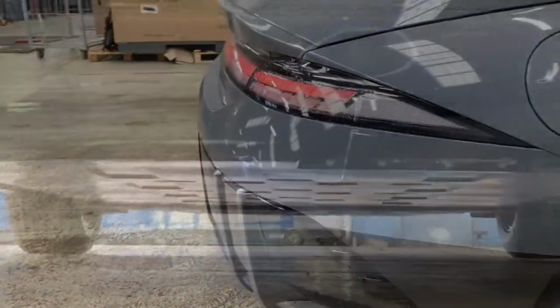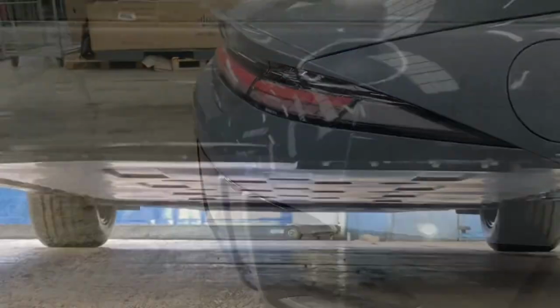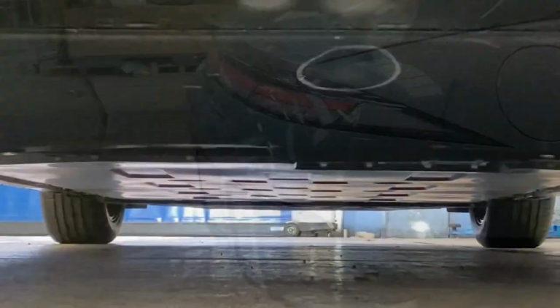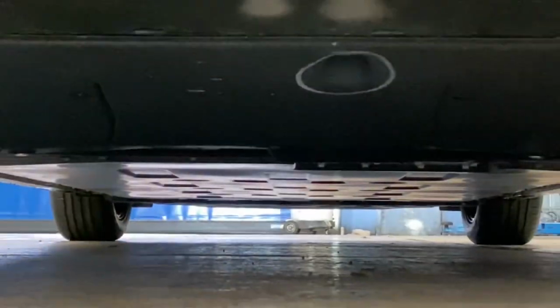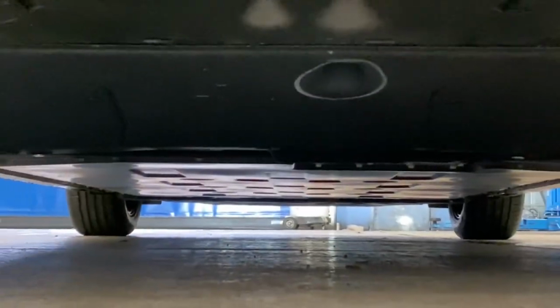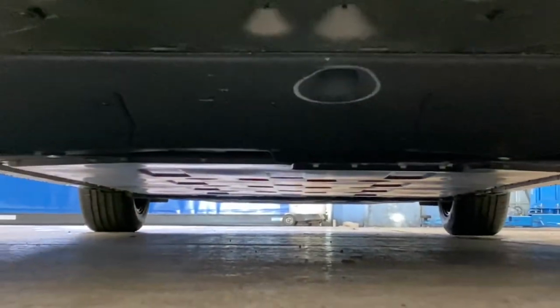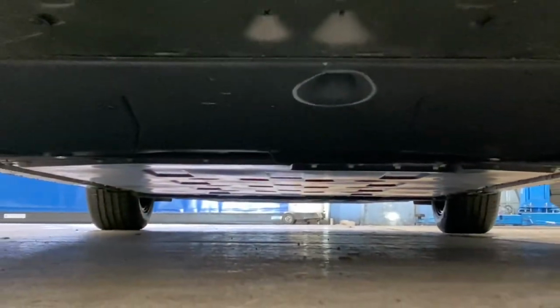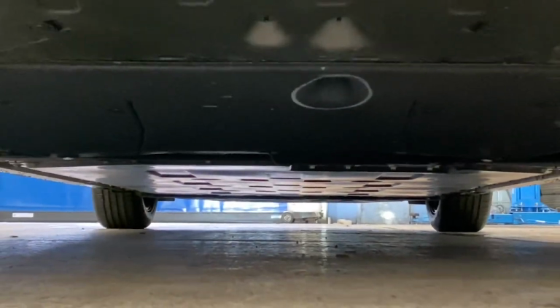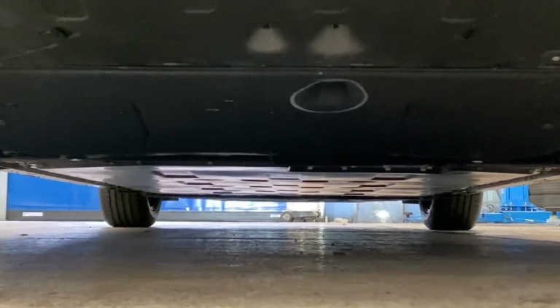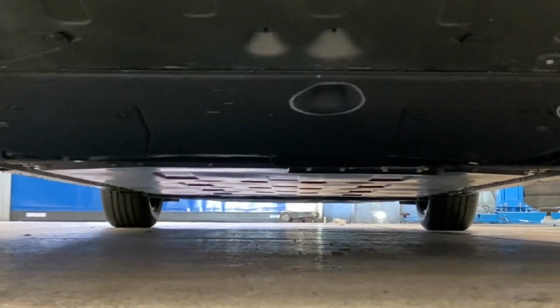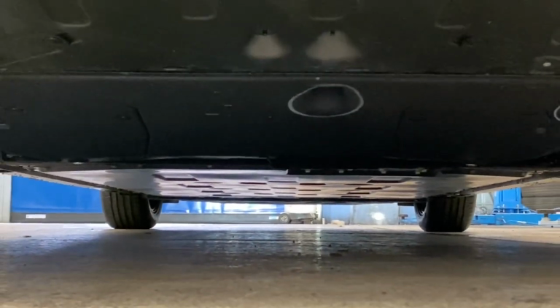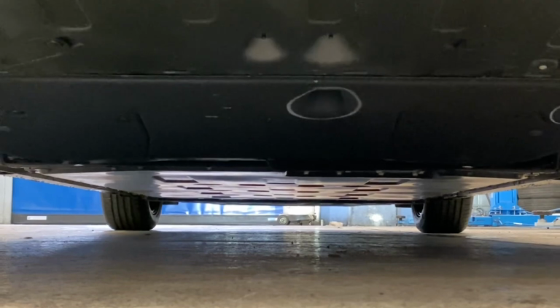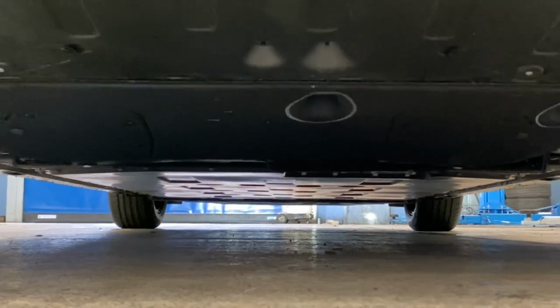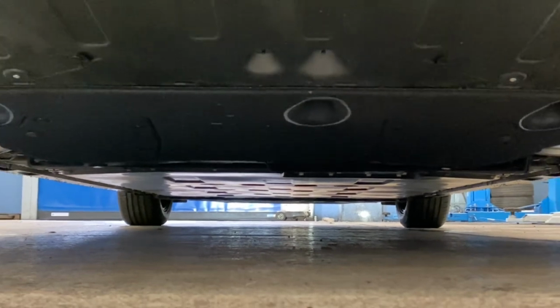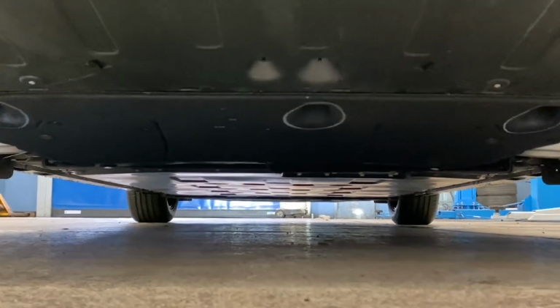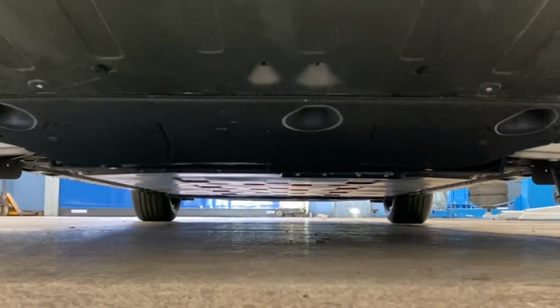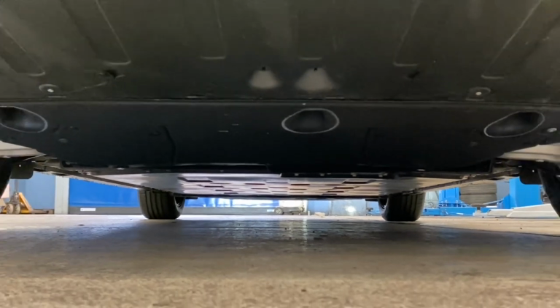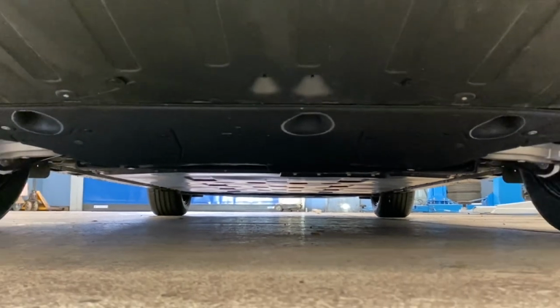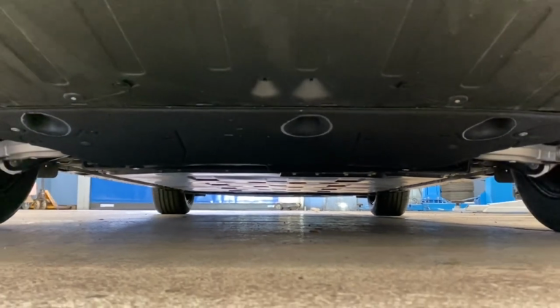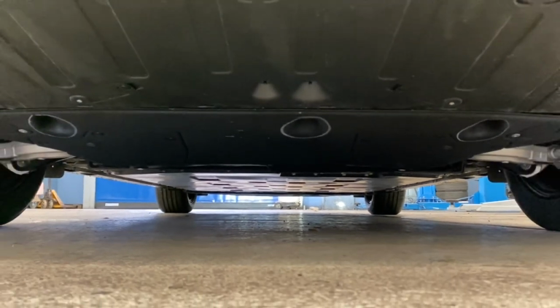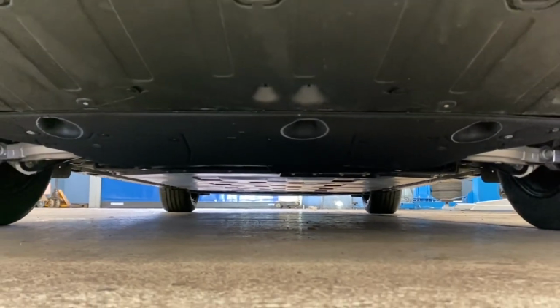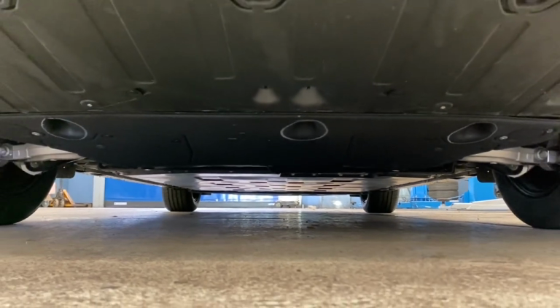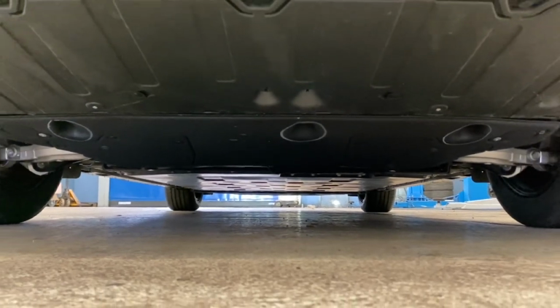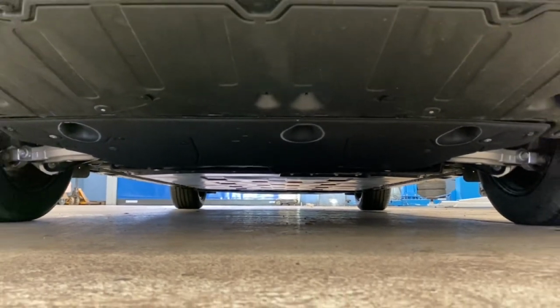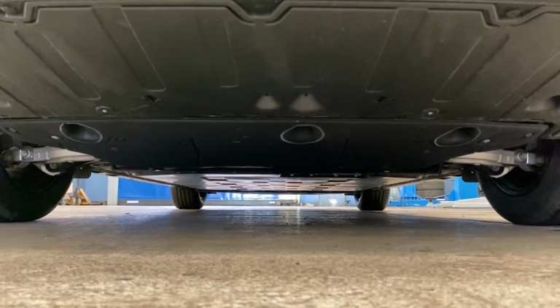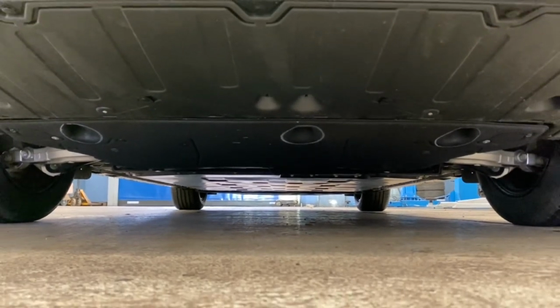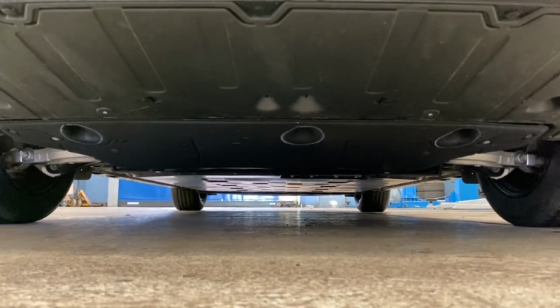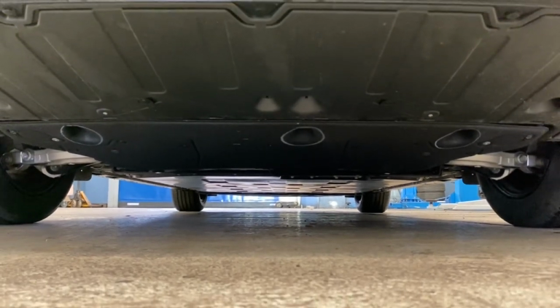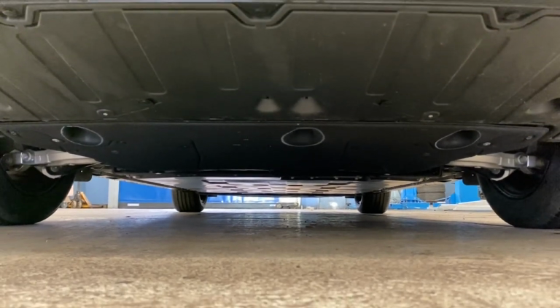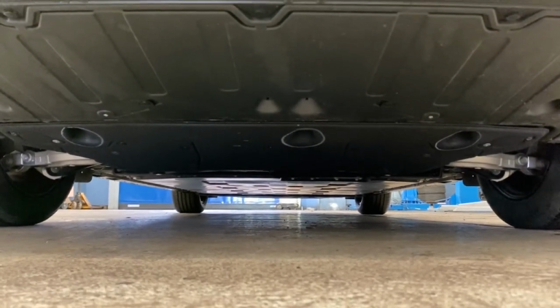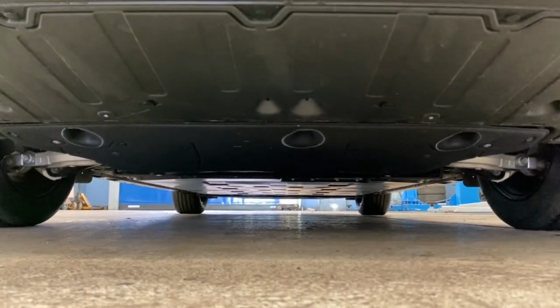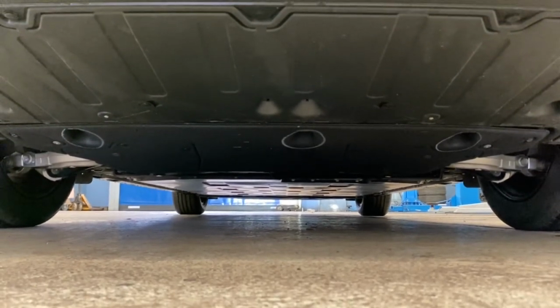It's also the same underneath the car — if you look underneath, it's really, really flat, and air is completely unimpeded as it travels below the vehicle.